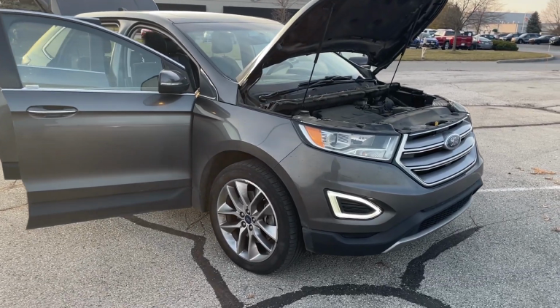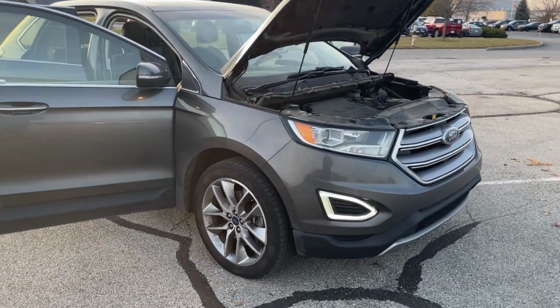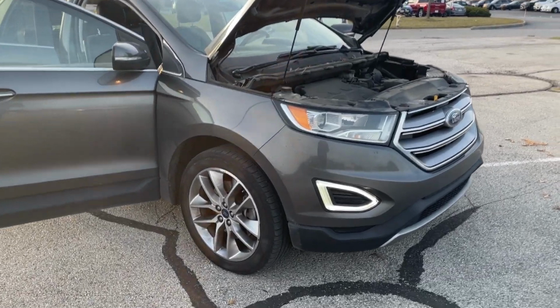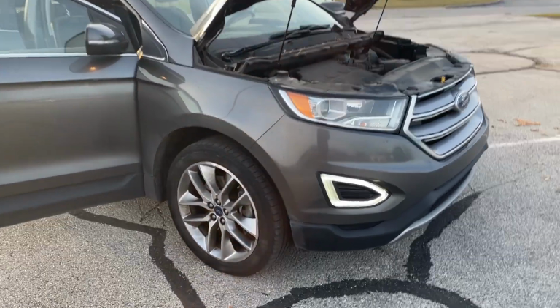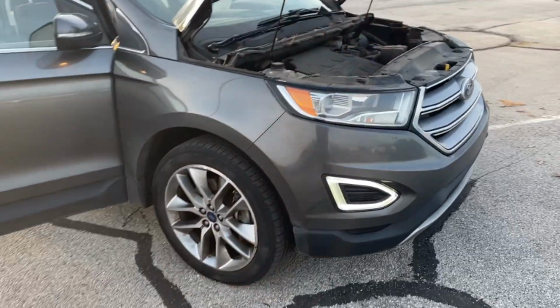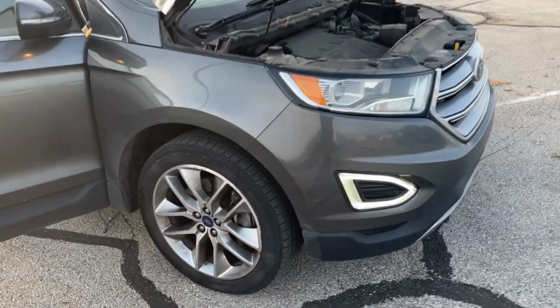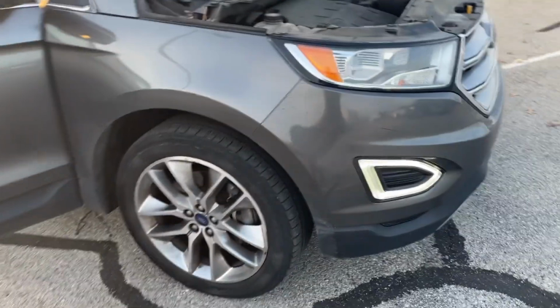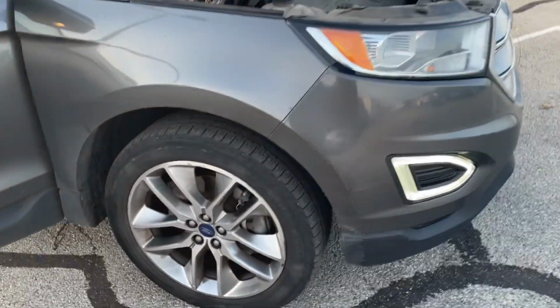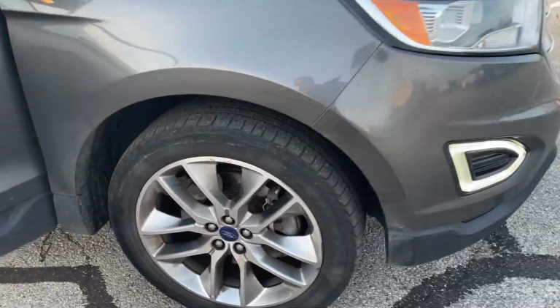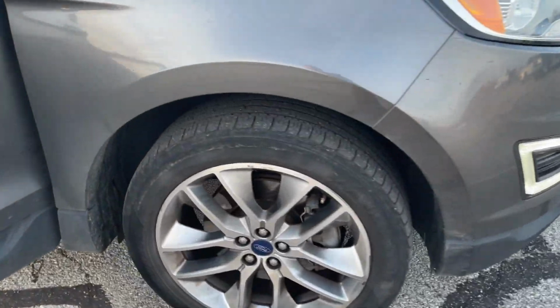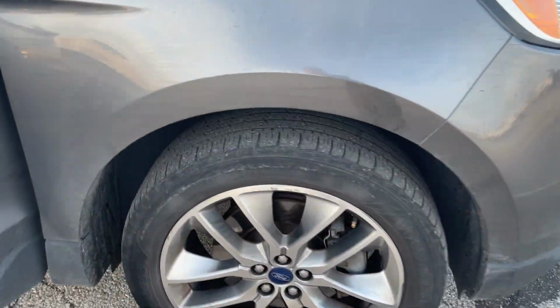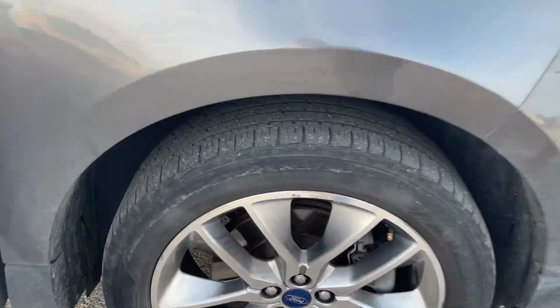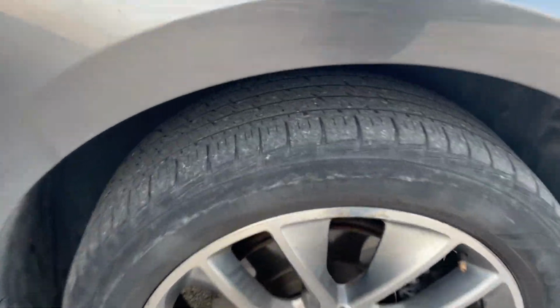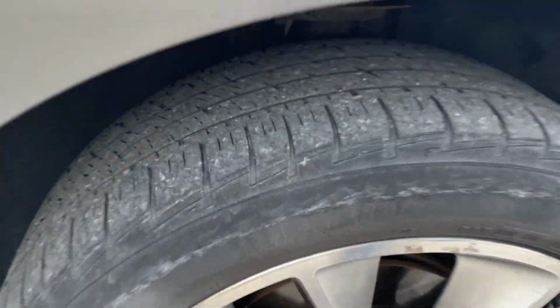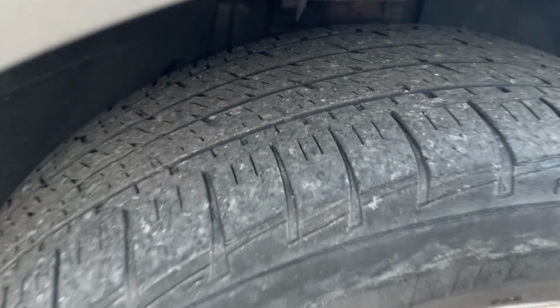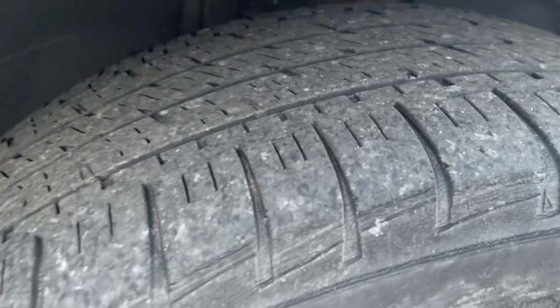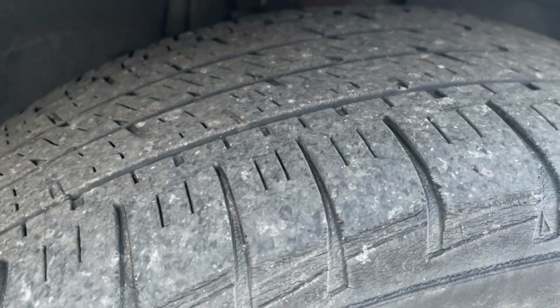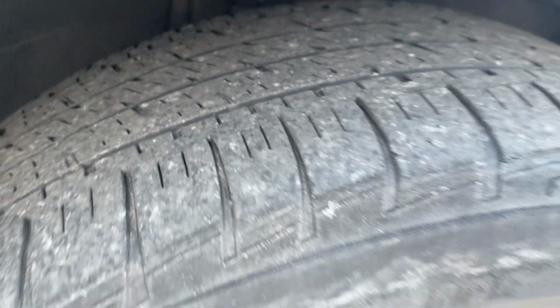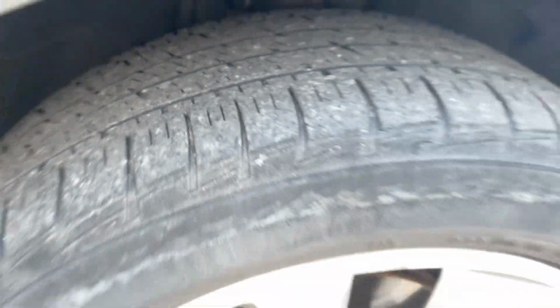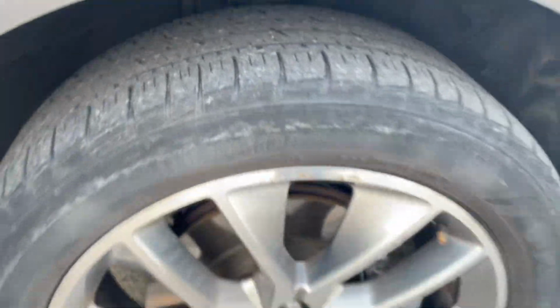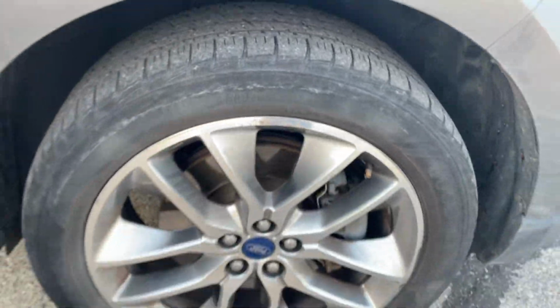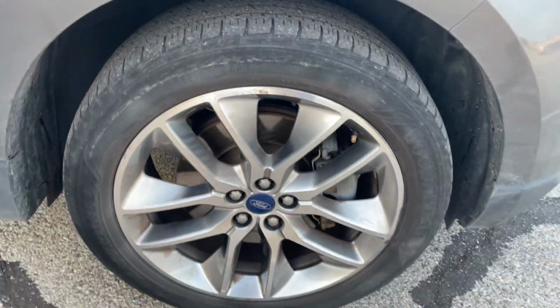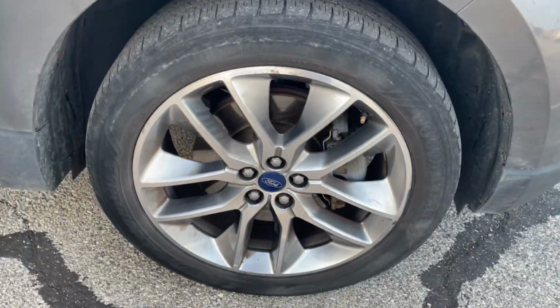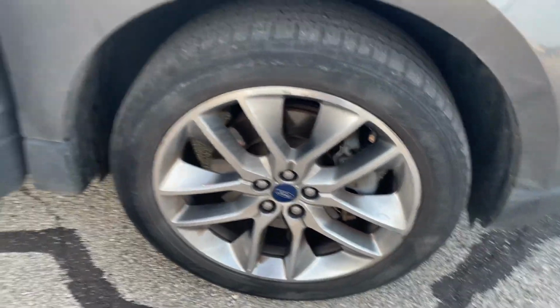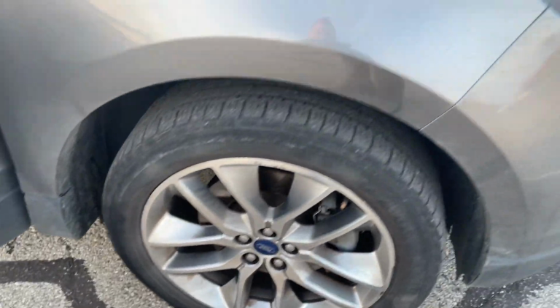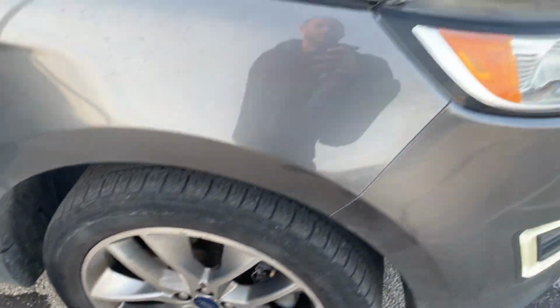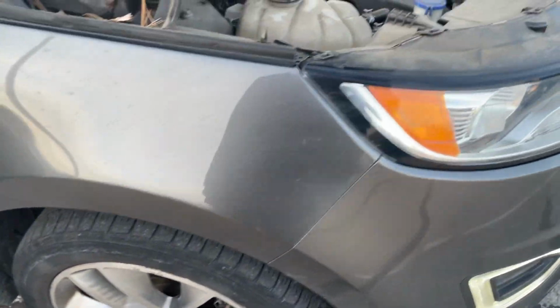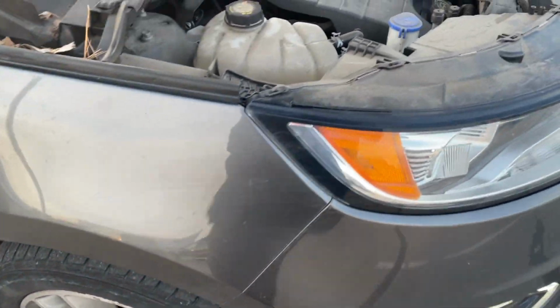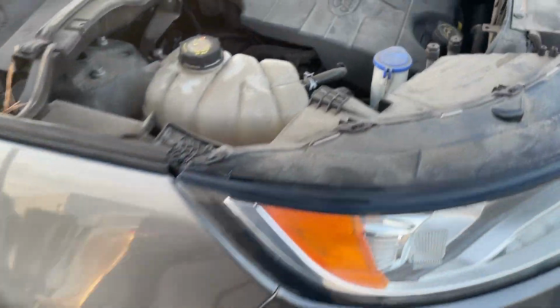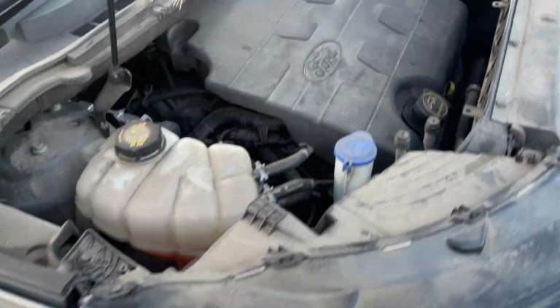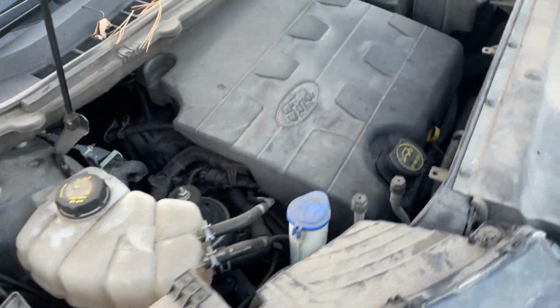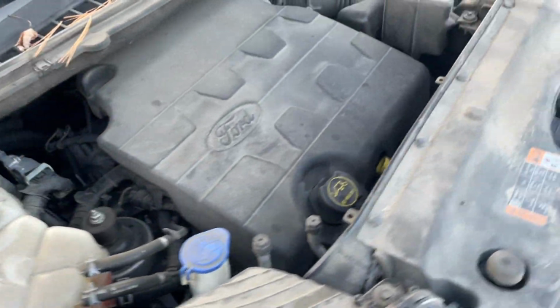2017 Ford Edge Titanium. It's going to need tires — they're getting pretty bald. Runs and drives great, no issues there.